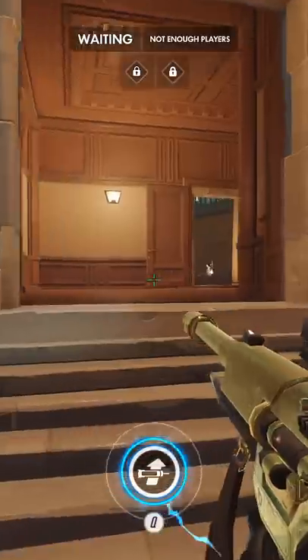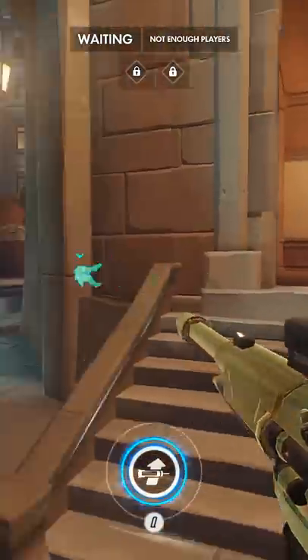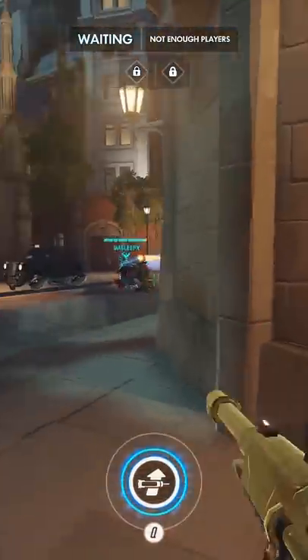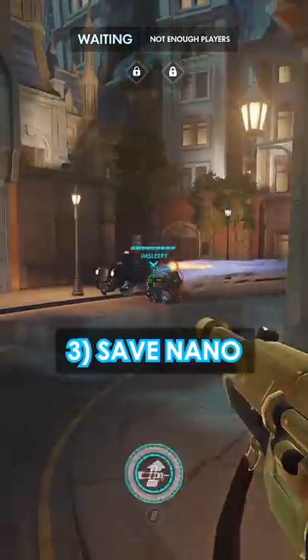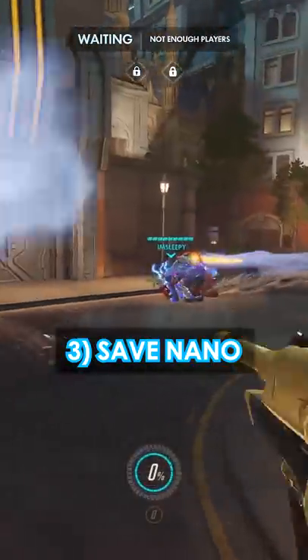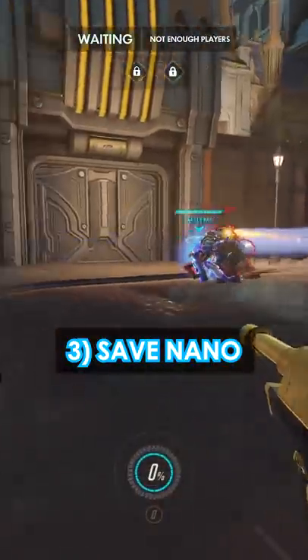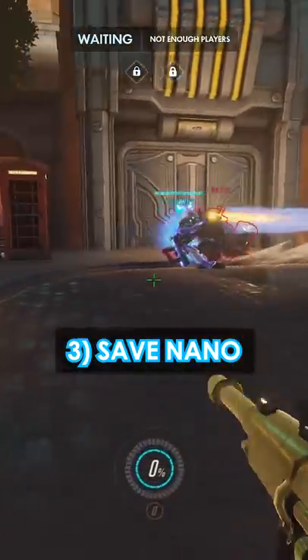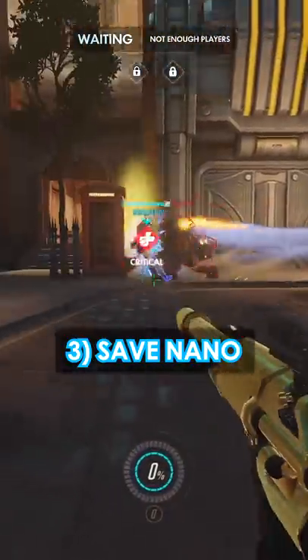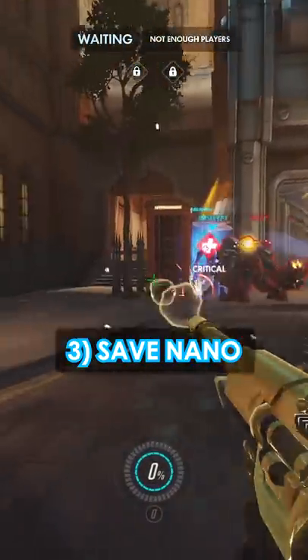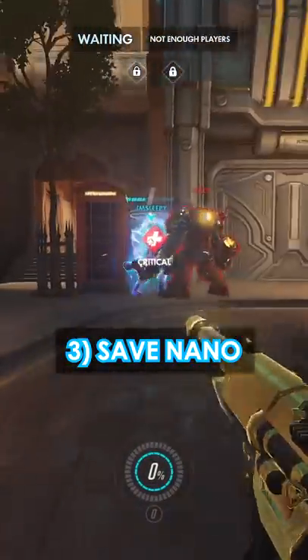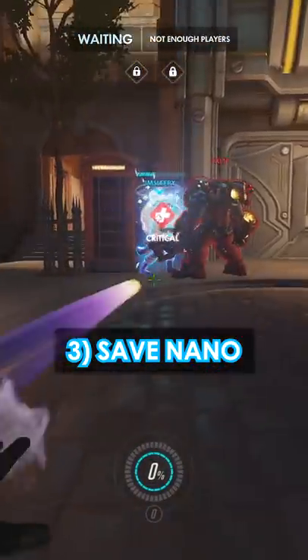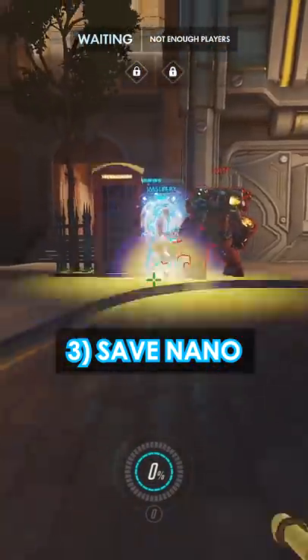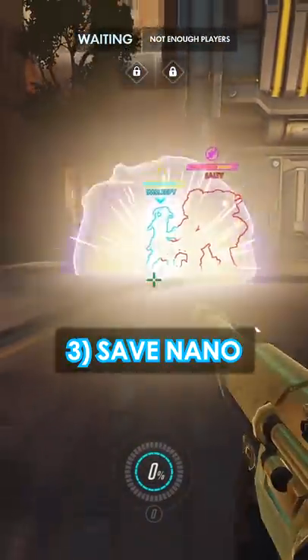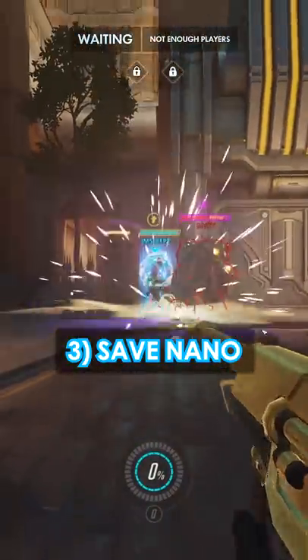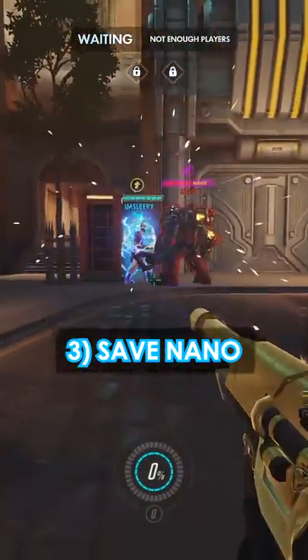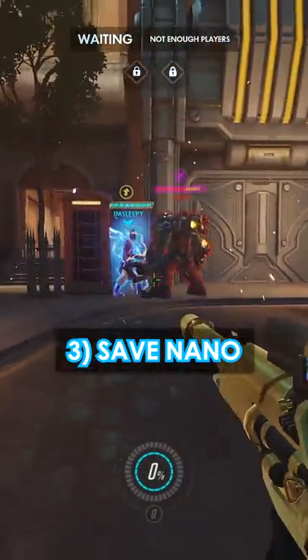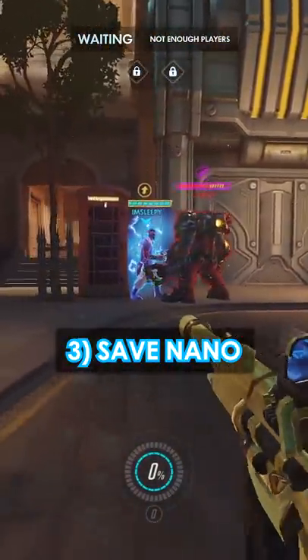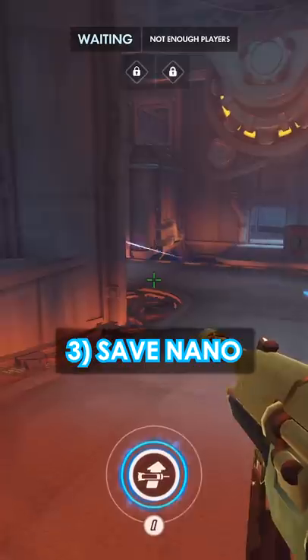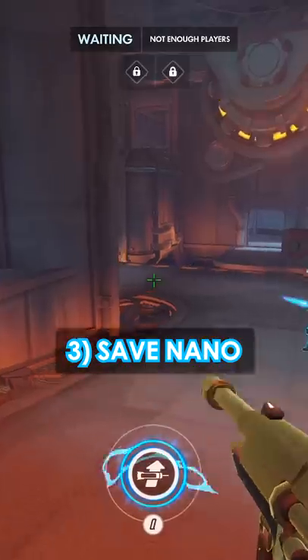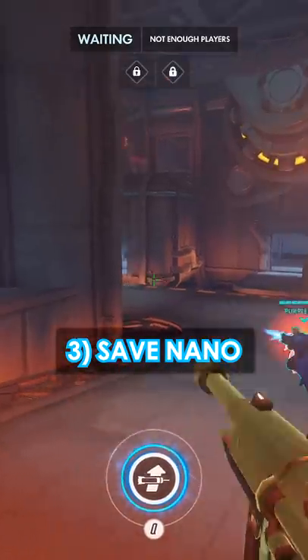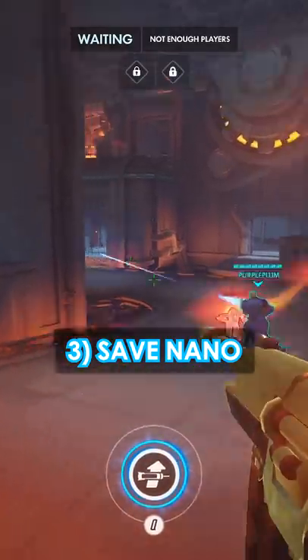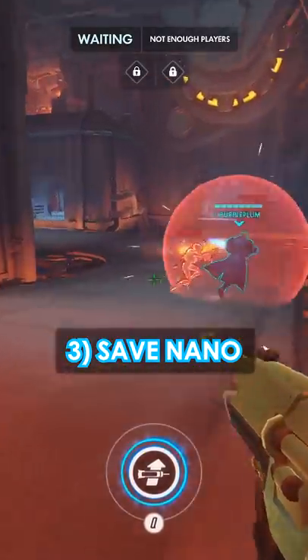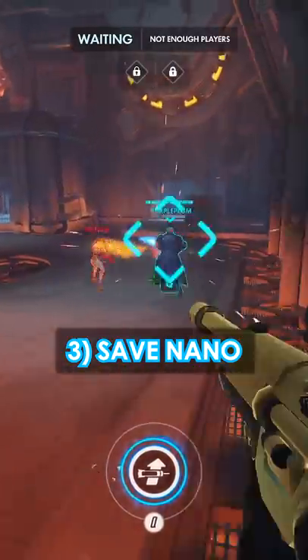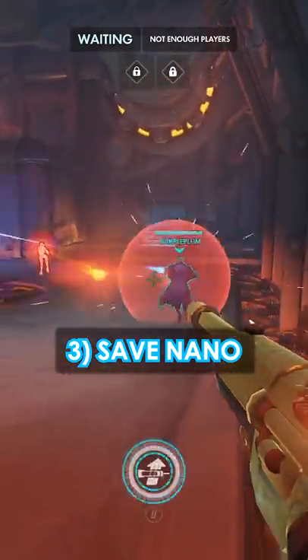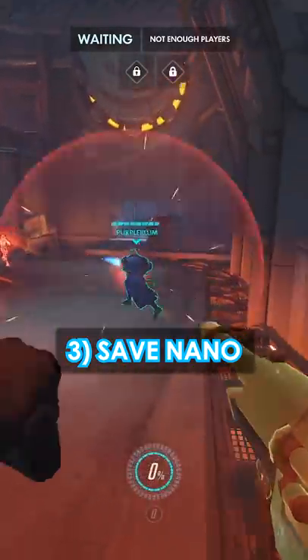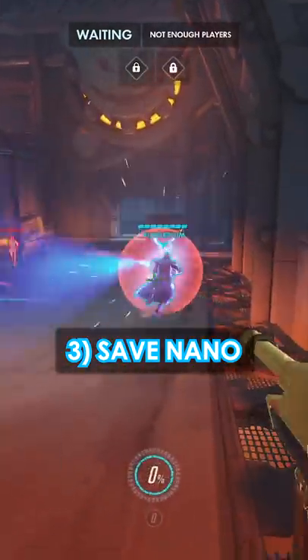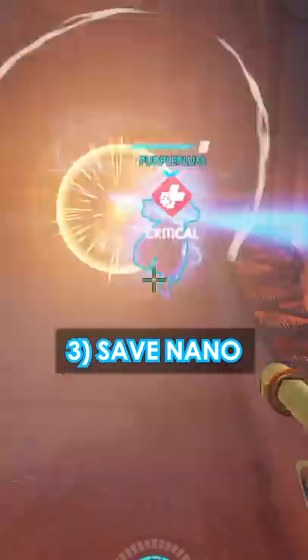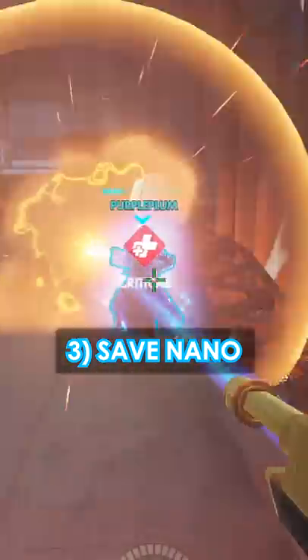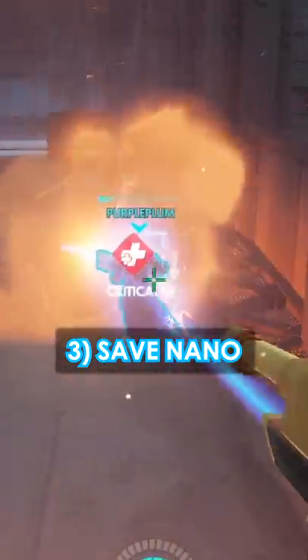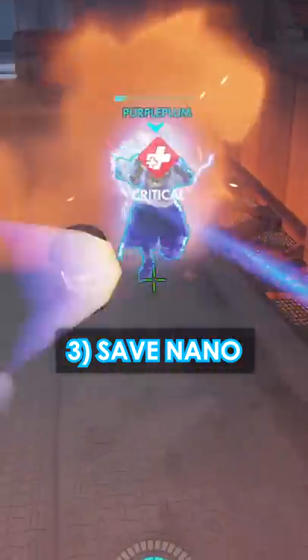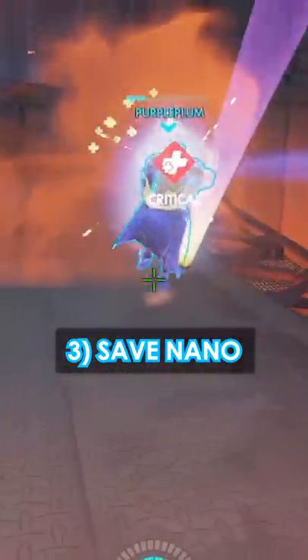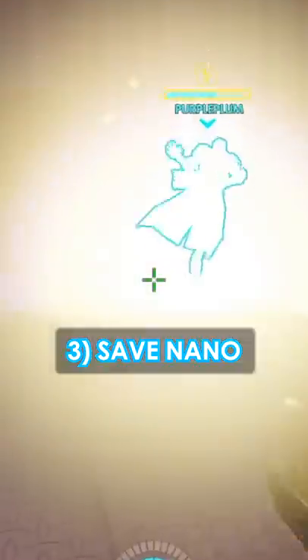The third is a saving nano, which is used to save a teammate who quickly needs that extra 250 health and 50% damage reduction.